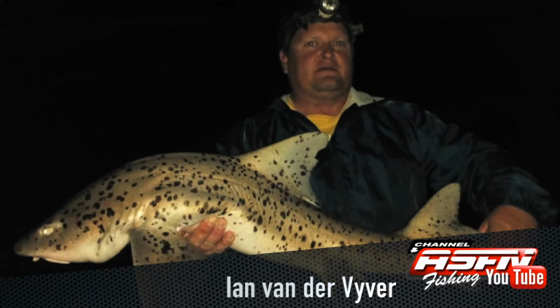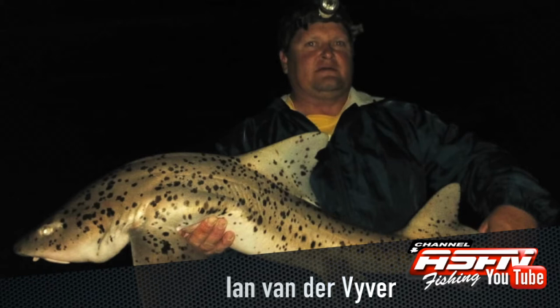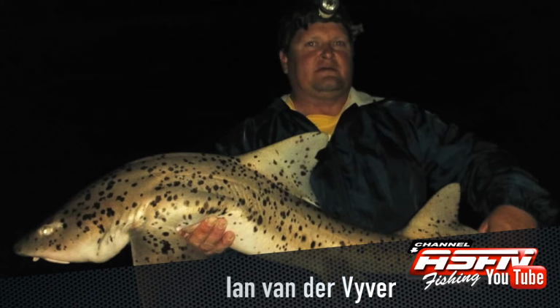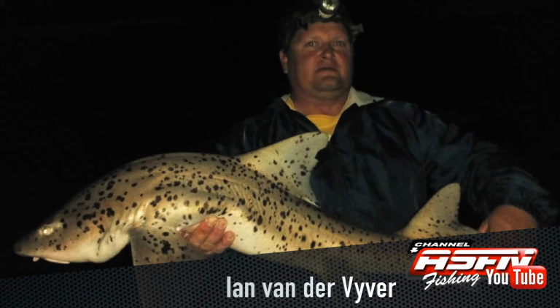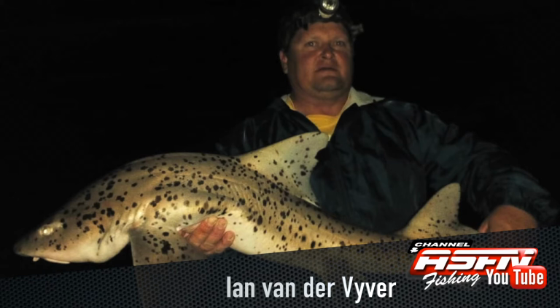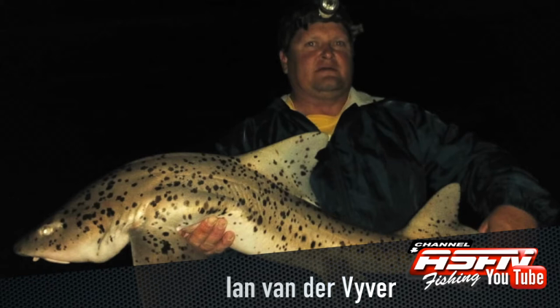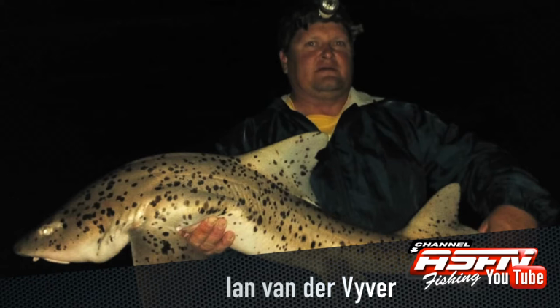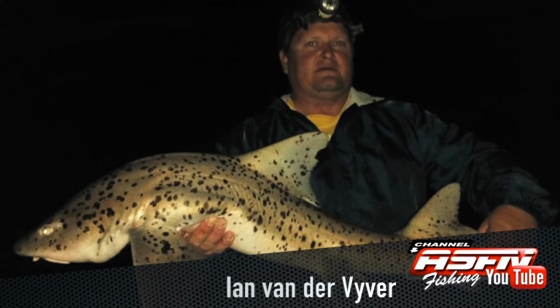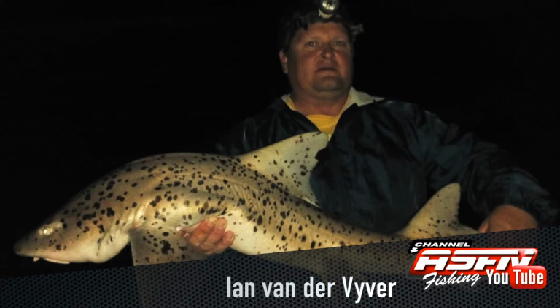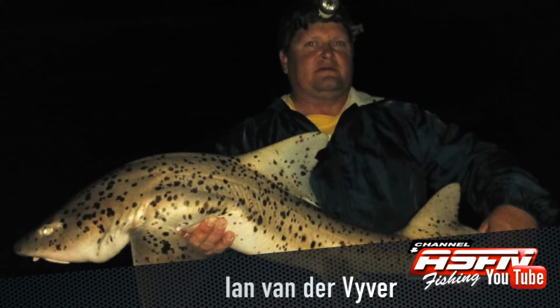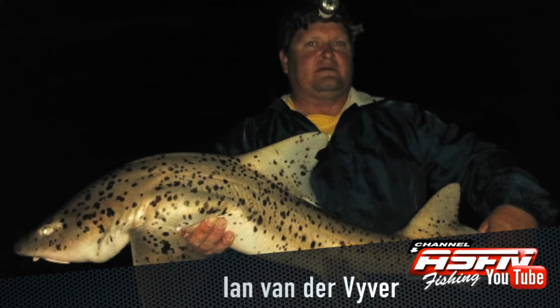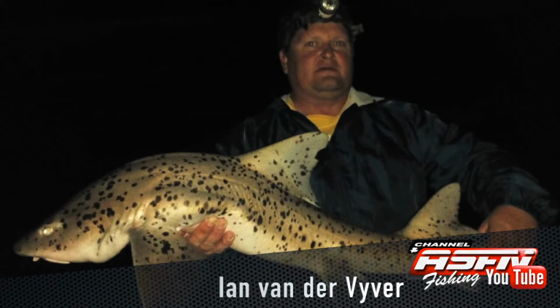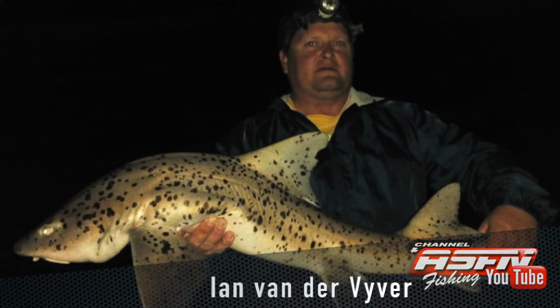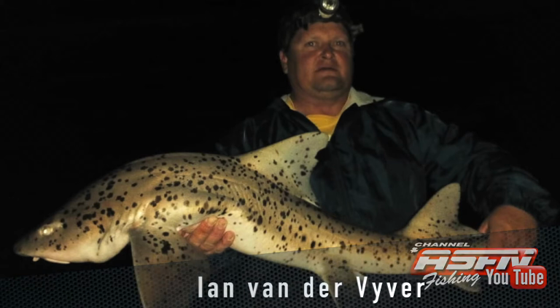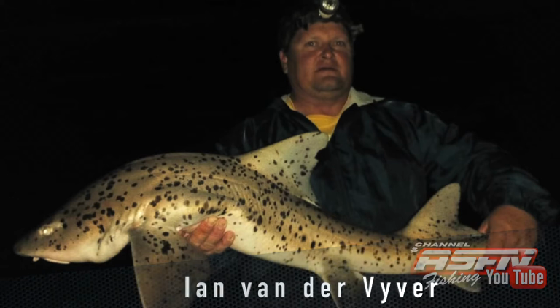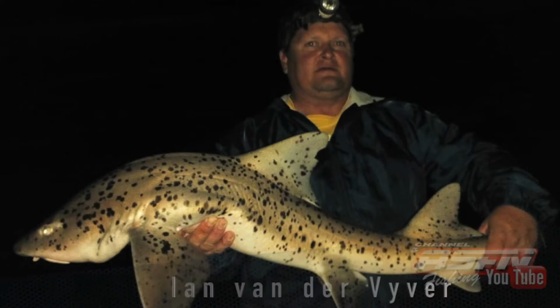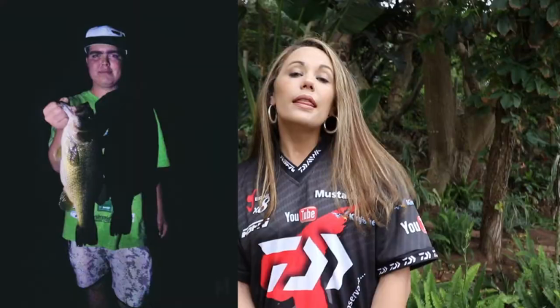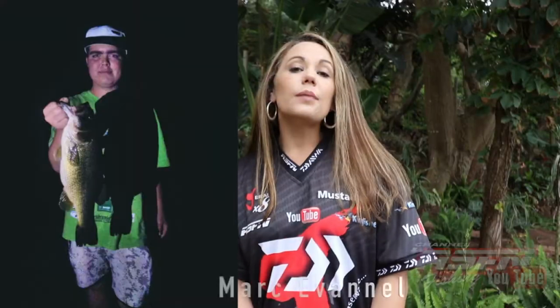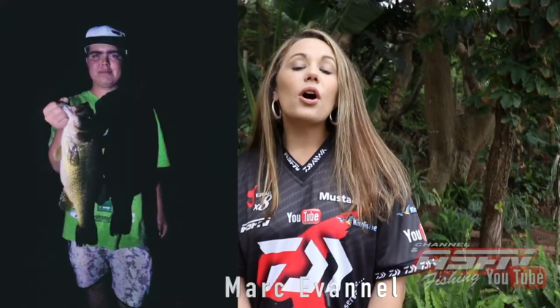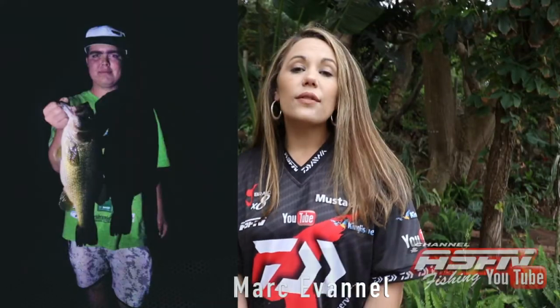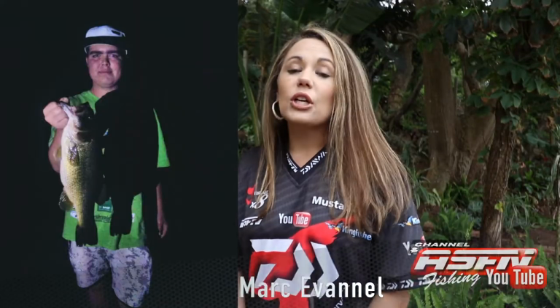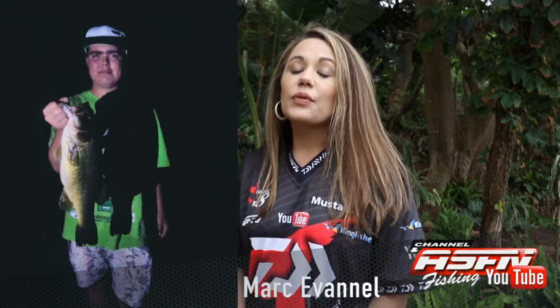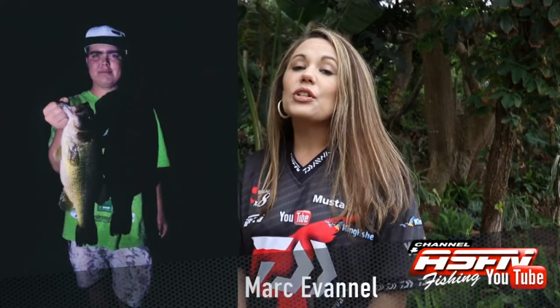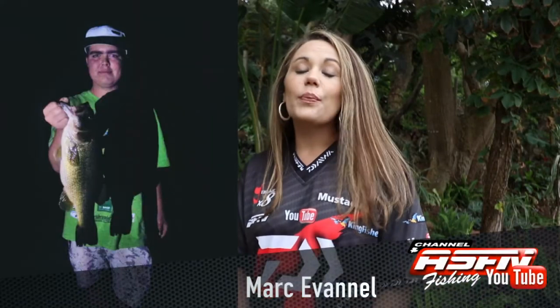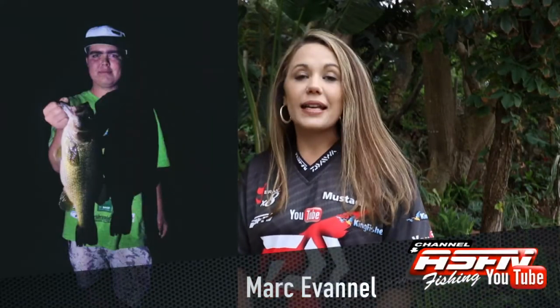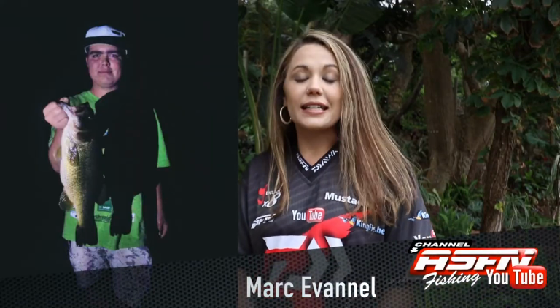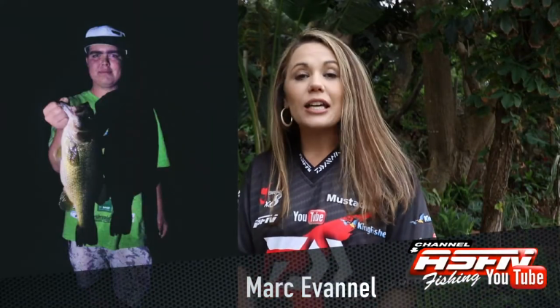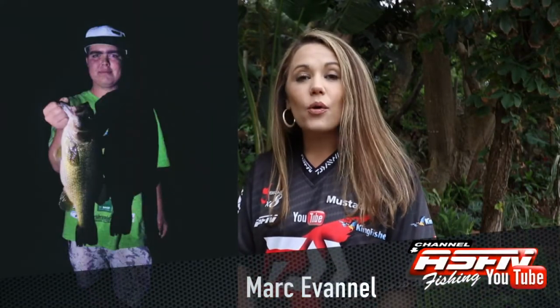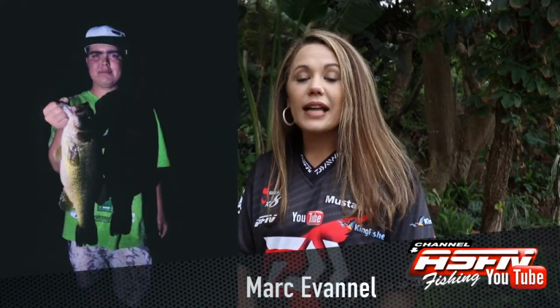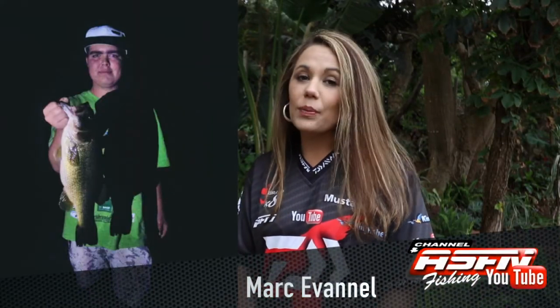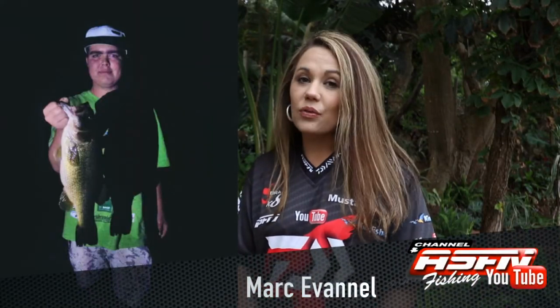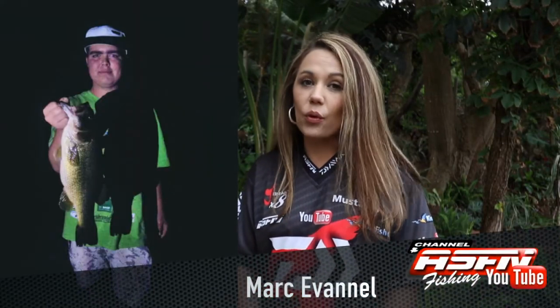Ian was using his BG4500. Then Mark Evanil with two bass that he caught at Albert Falls.